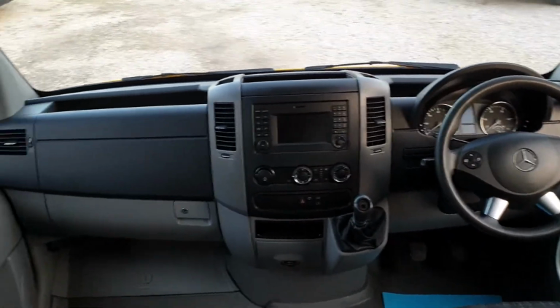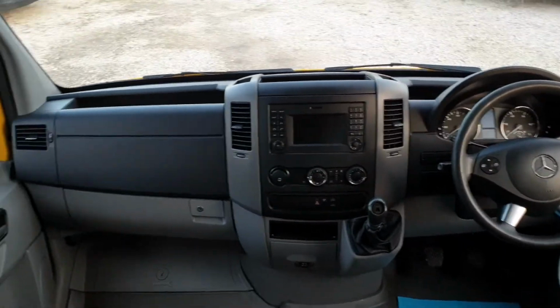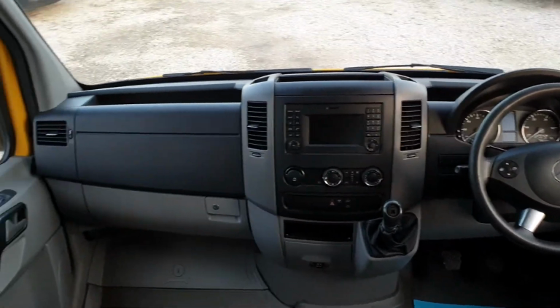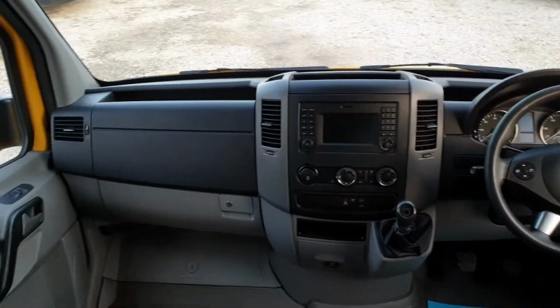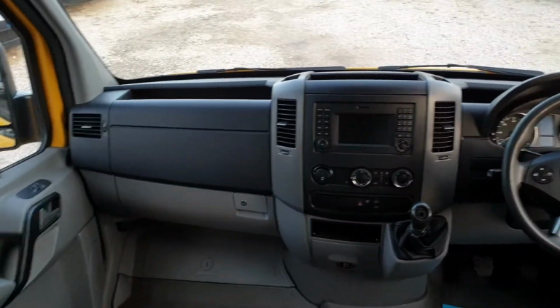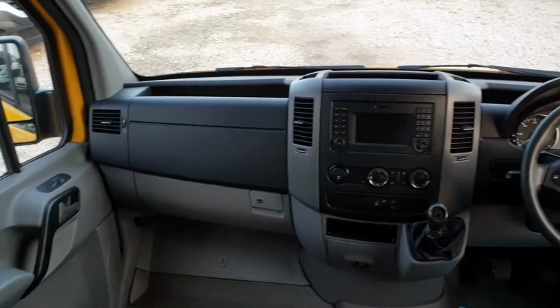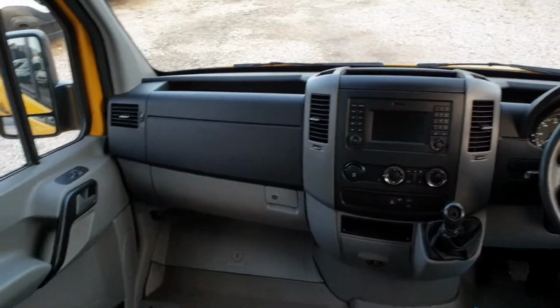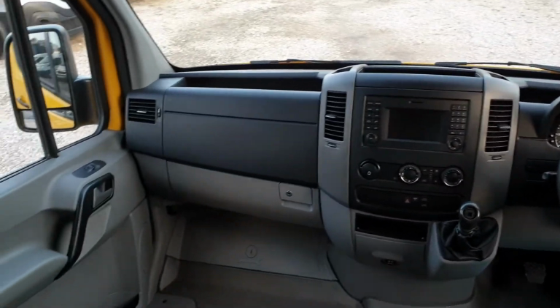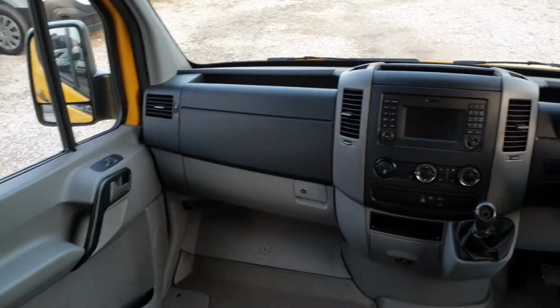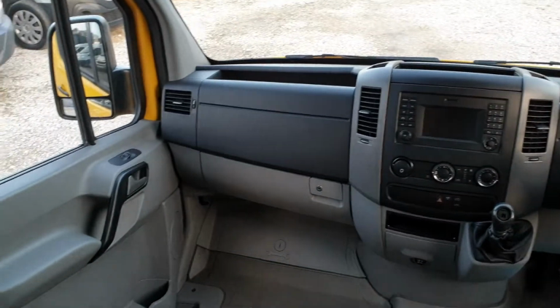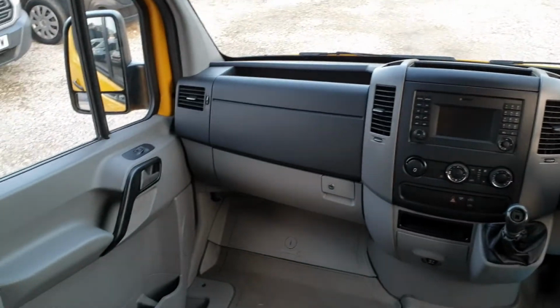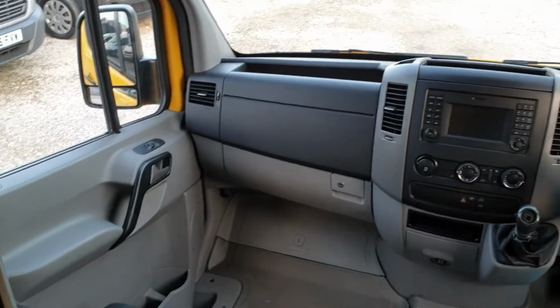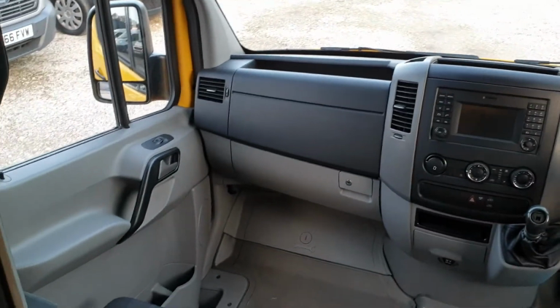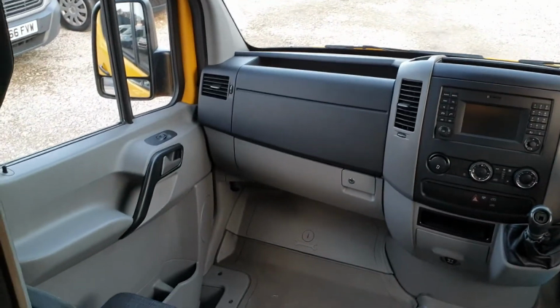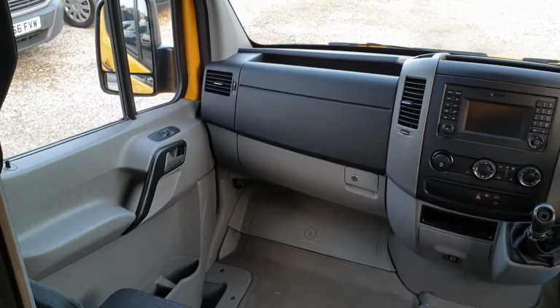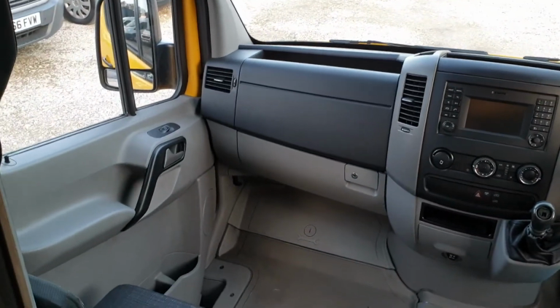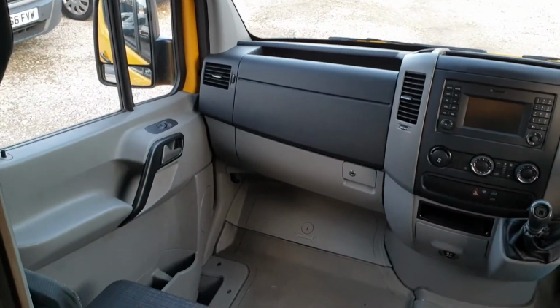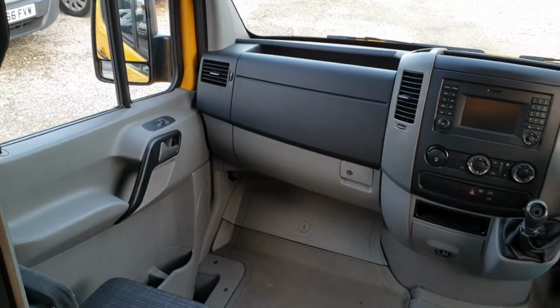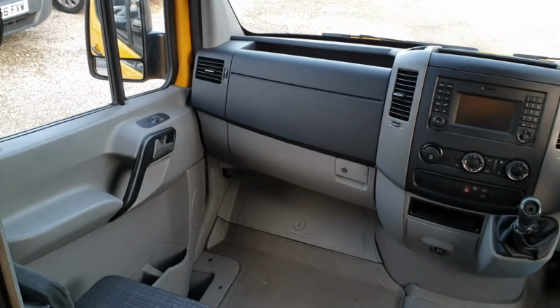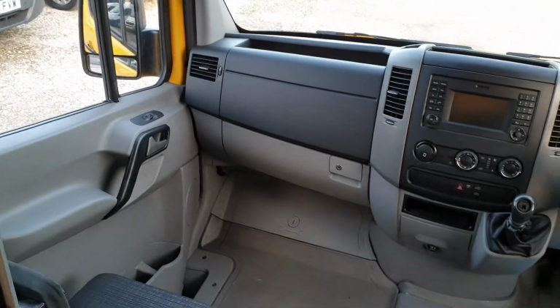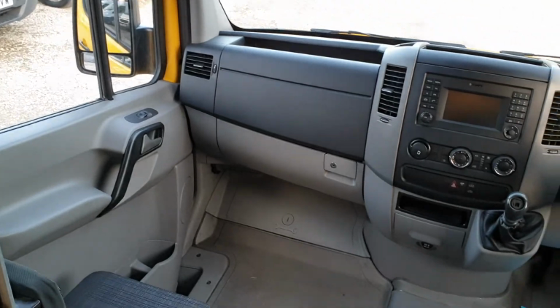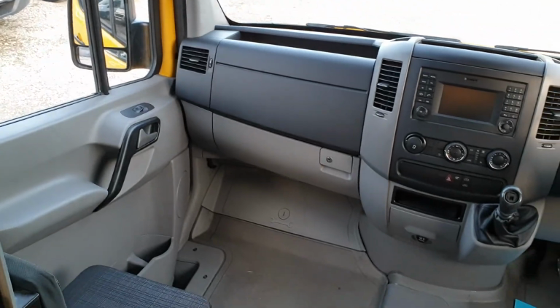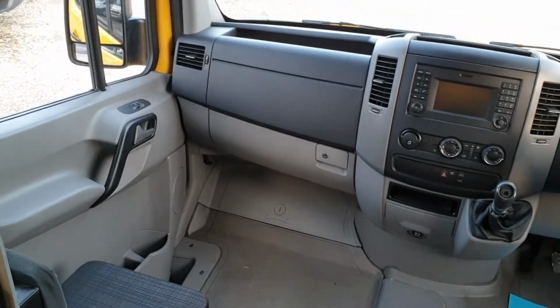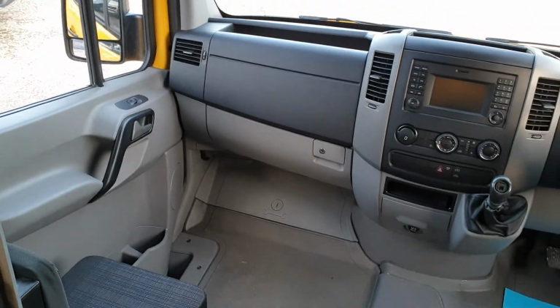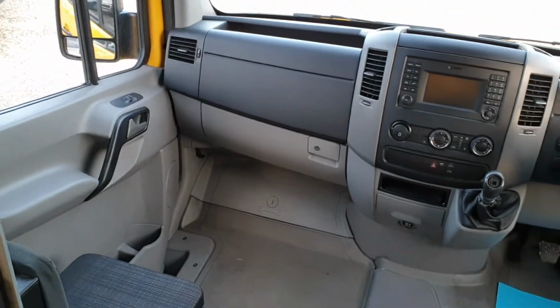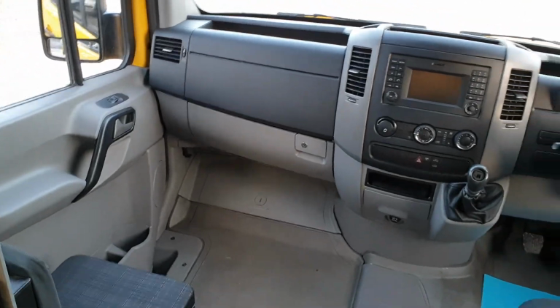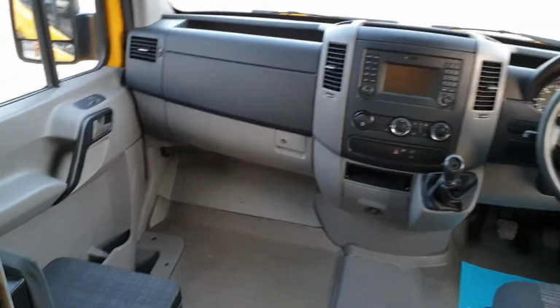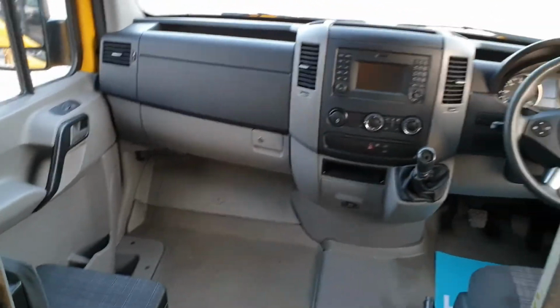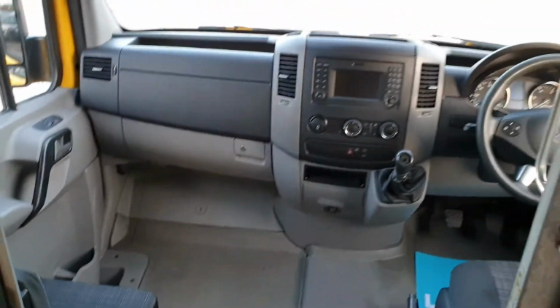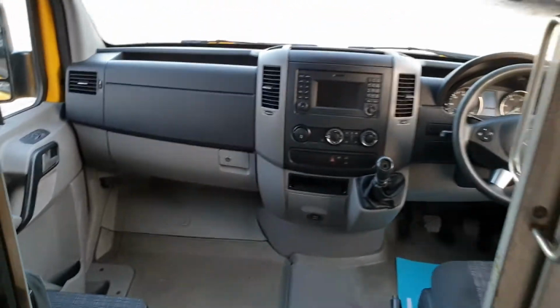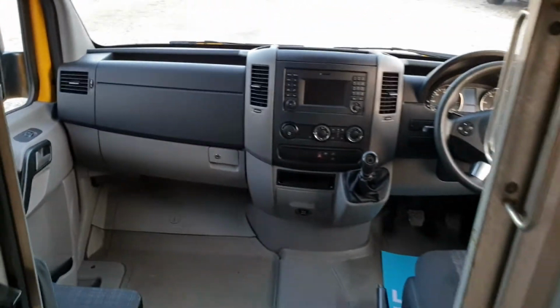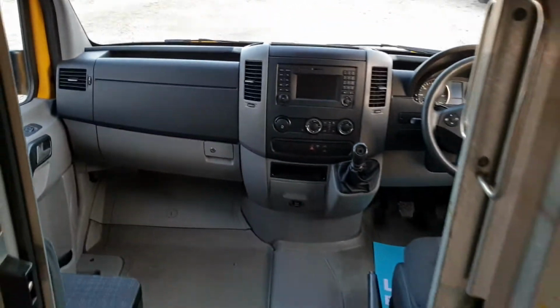Aircon, cruise control, Bluetooth, power windows — 6-speed box. Moving on to the side.